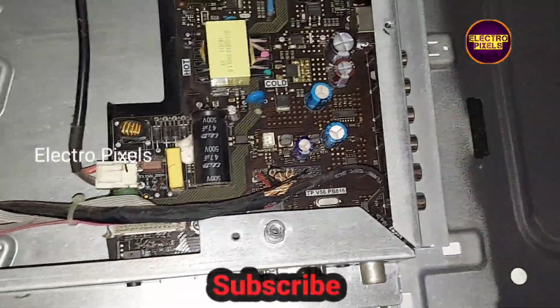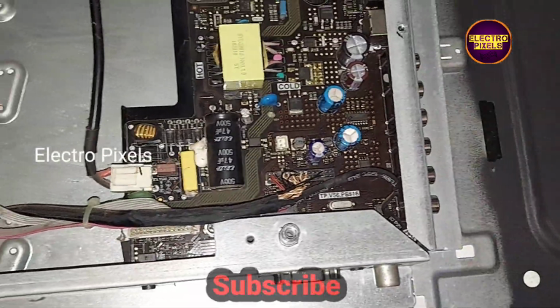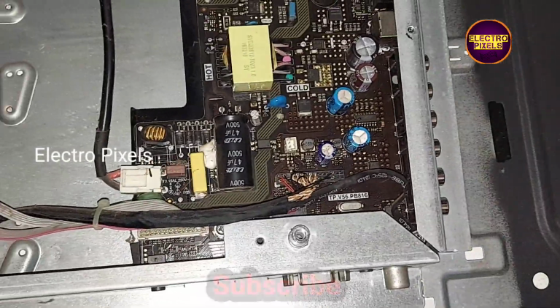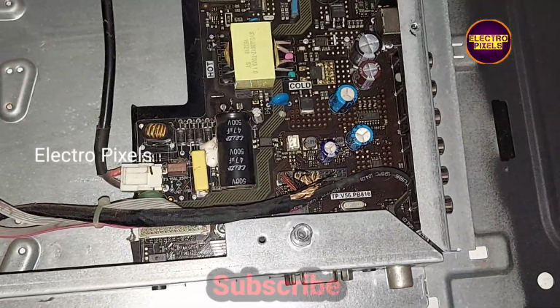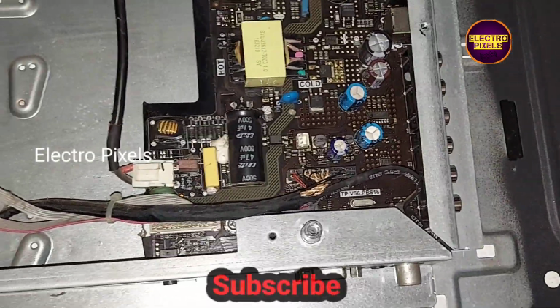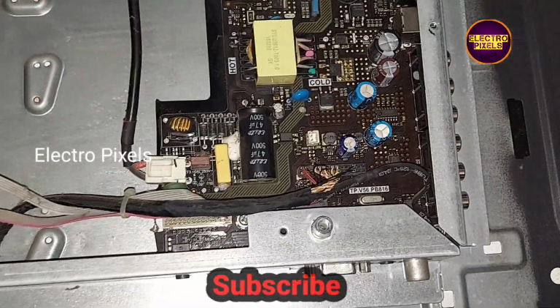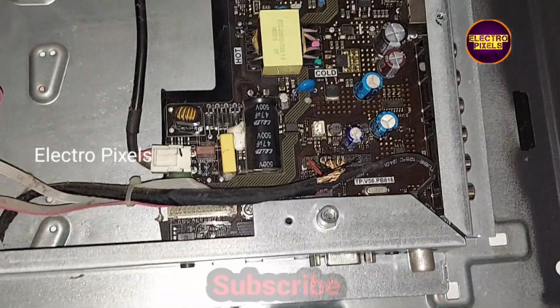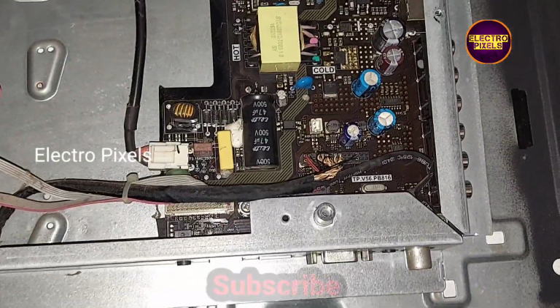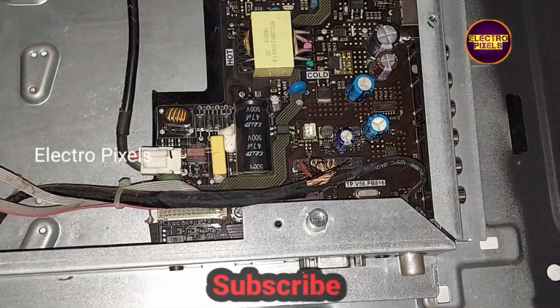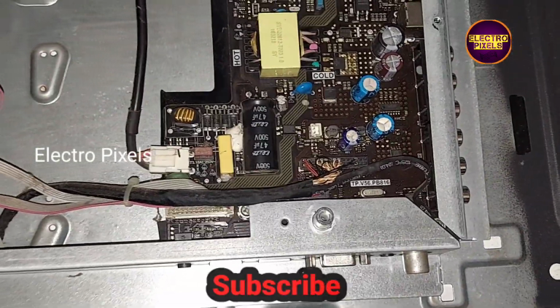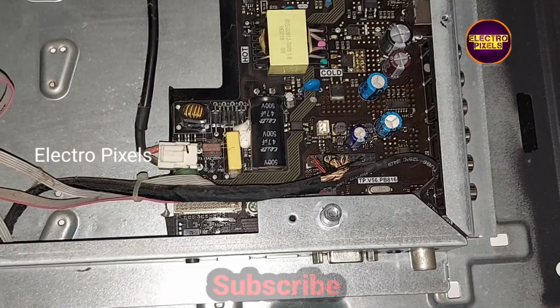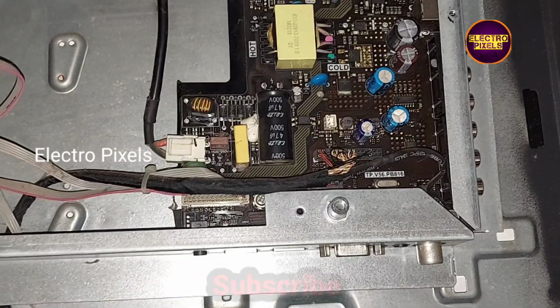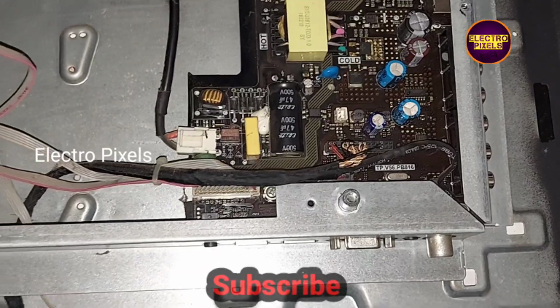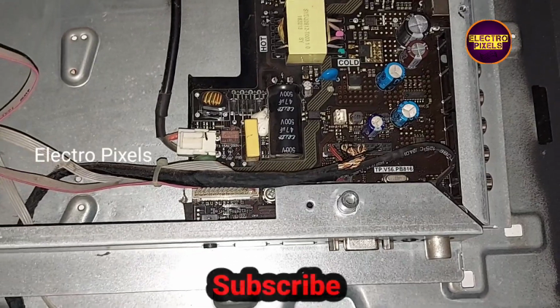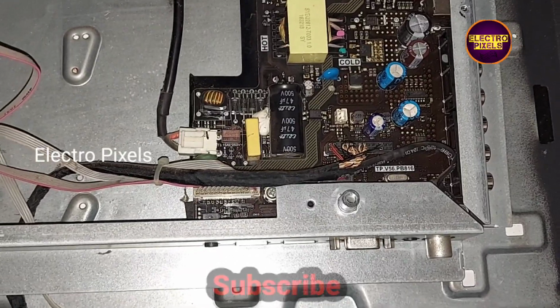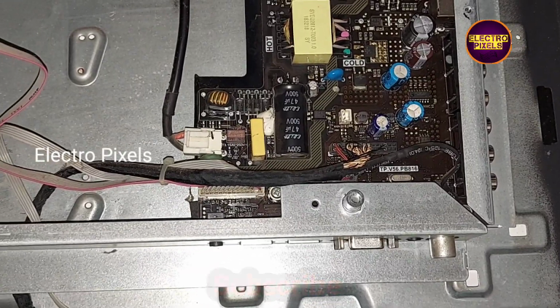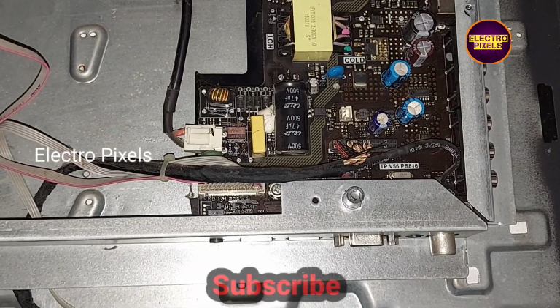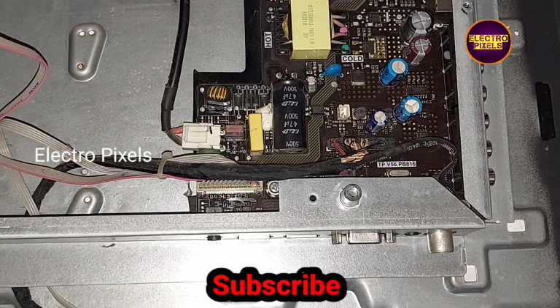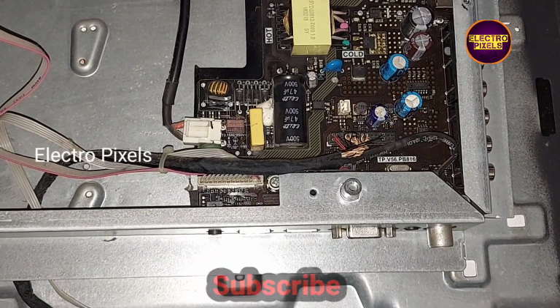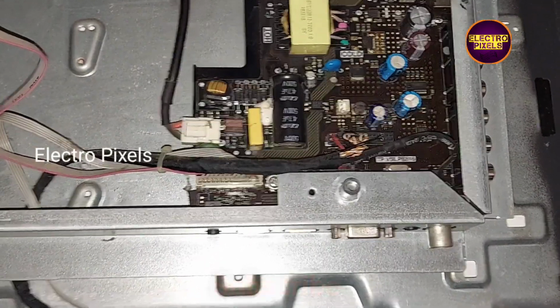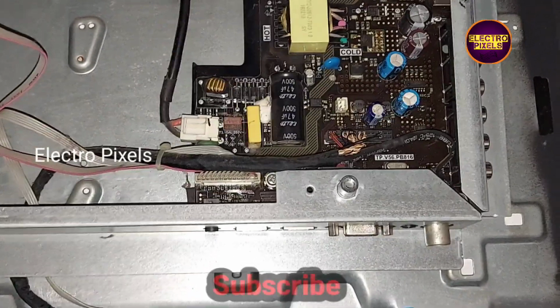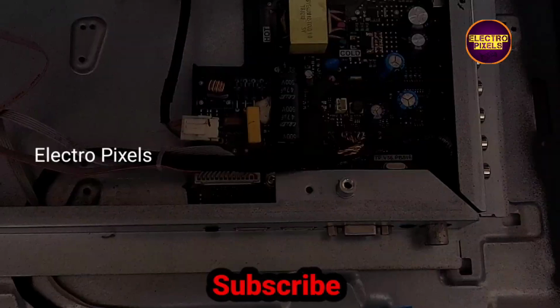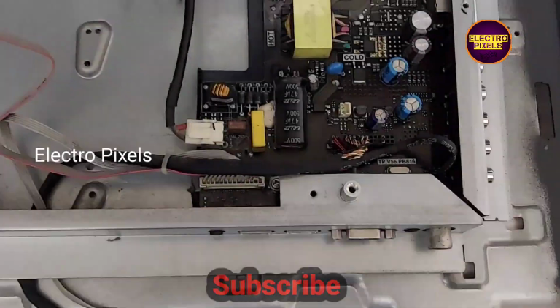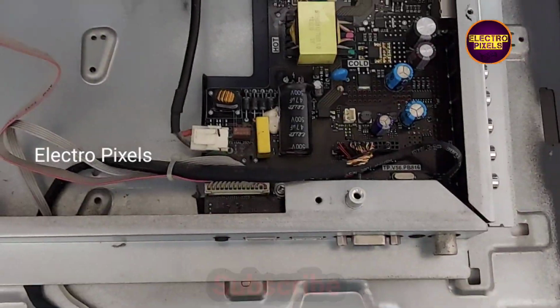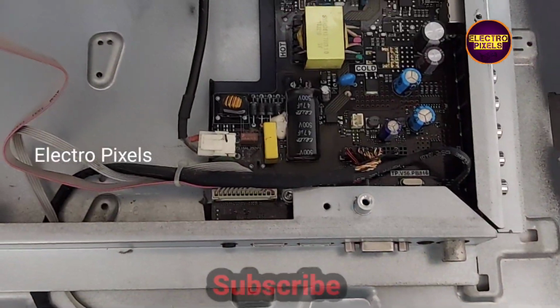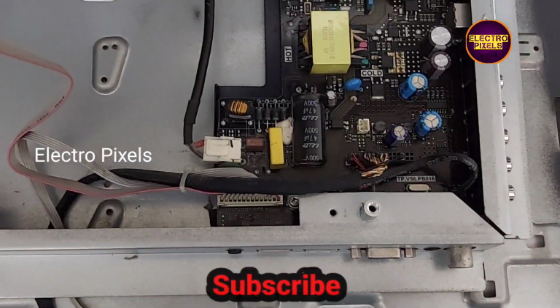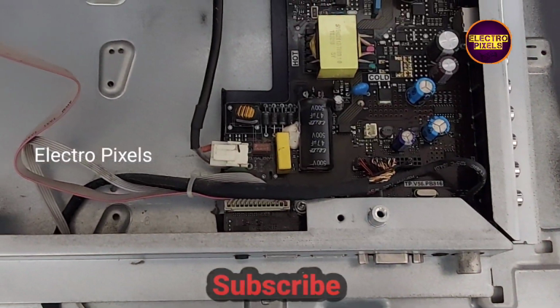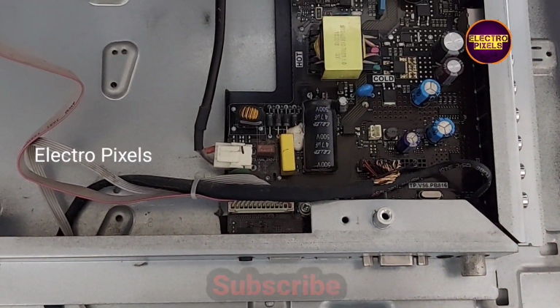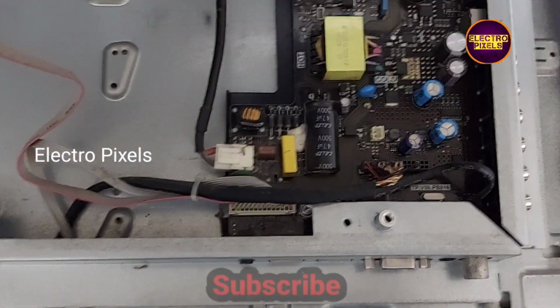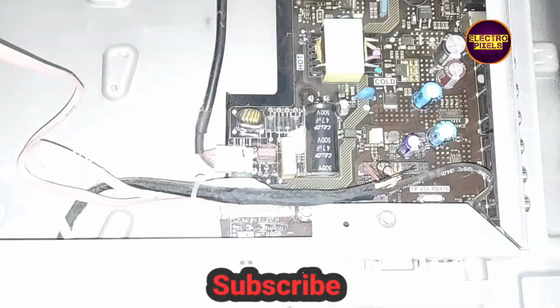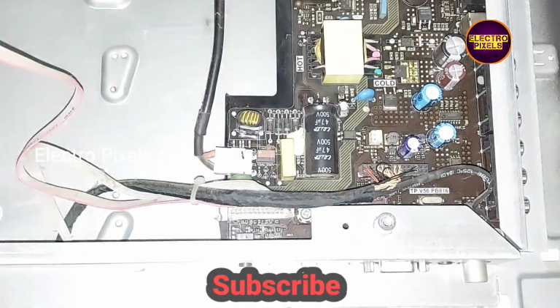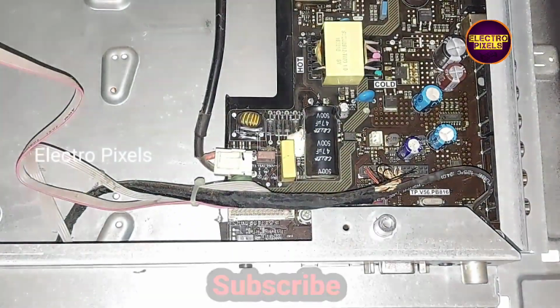You can see the motherboard model number here — it's a V56 PB816 motherboard.